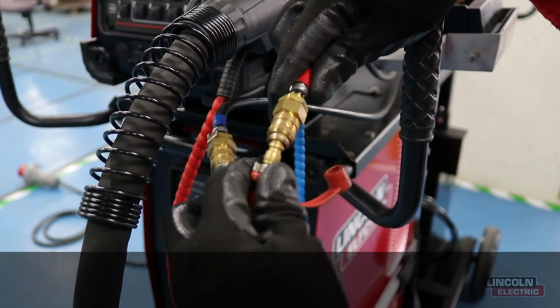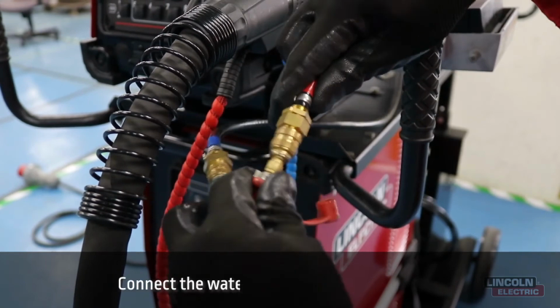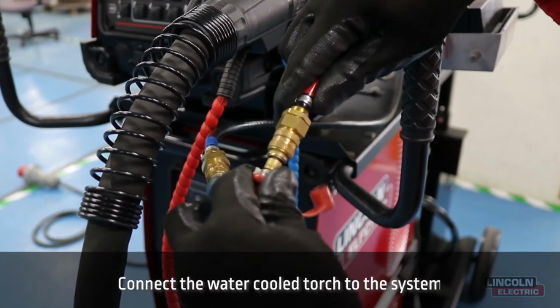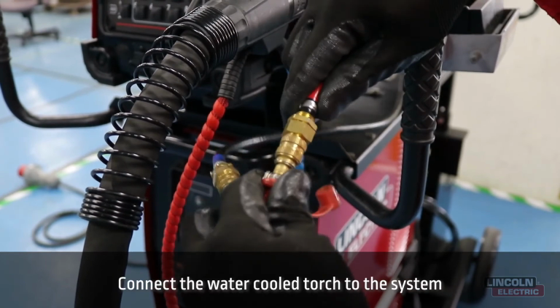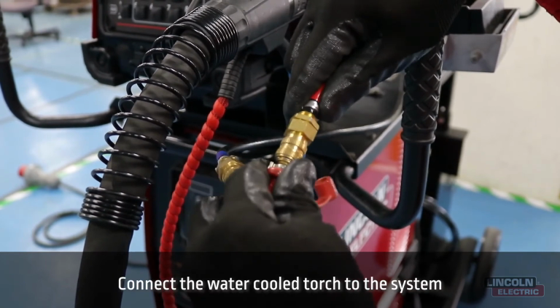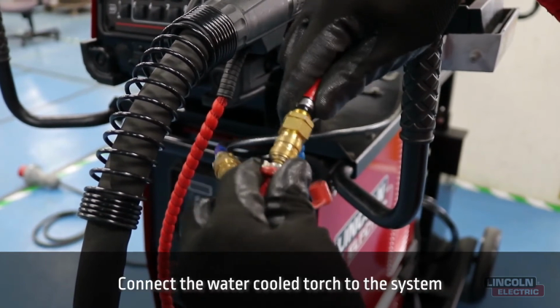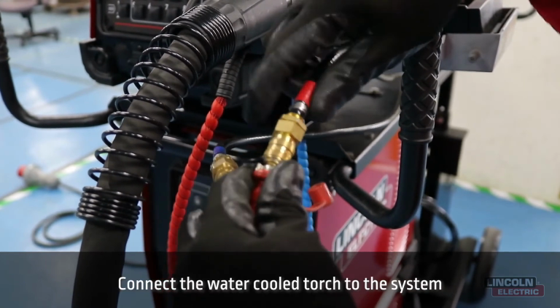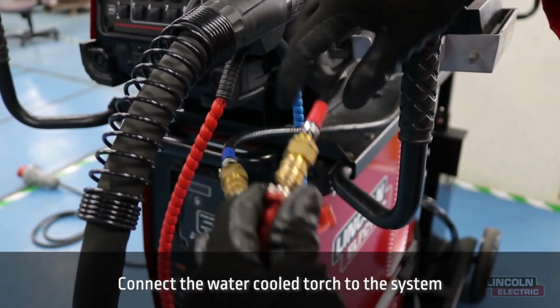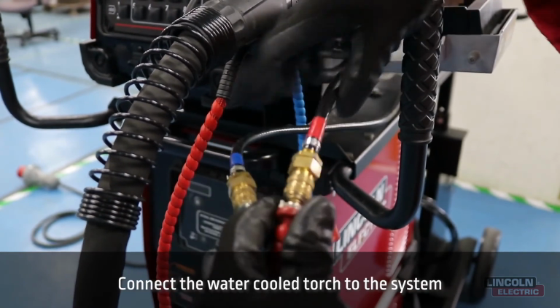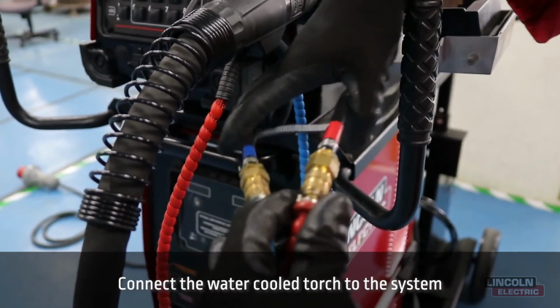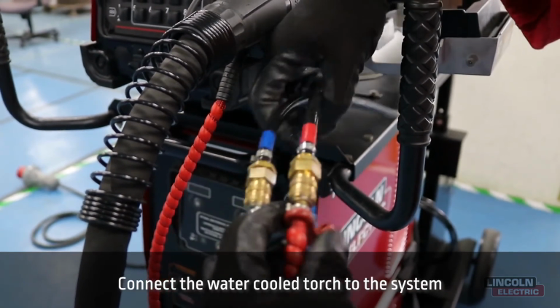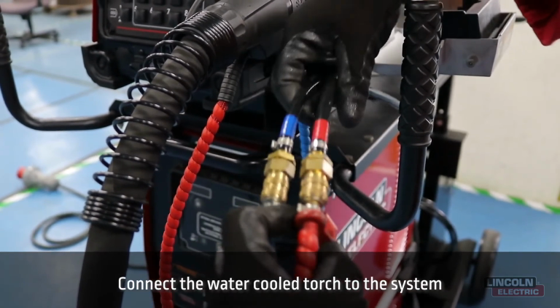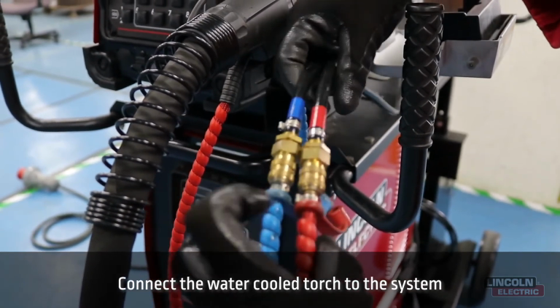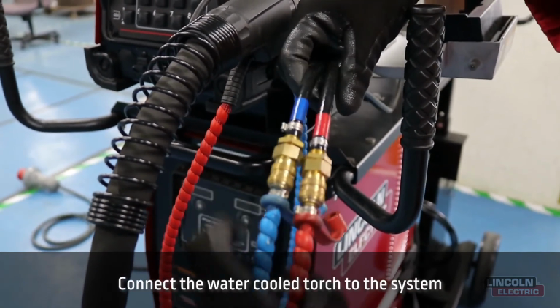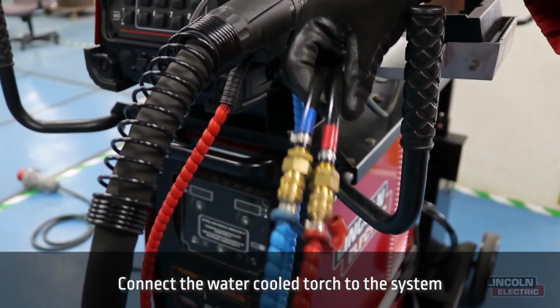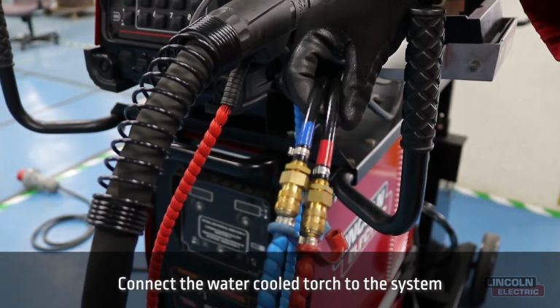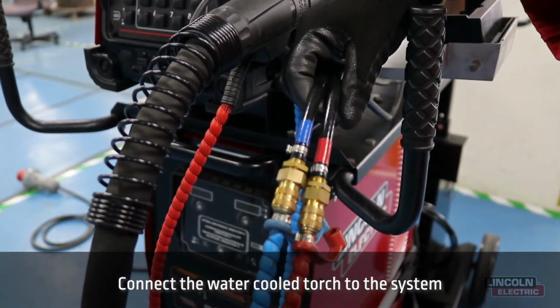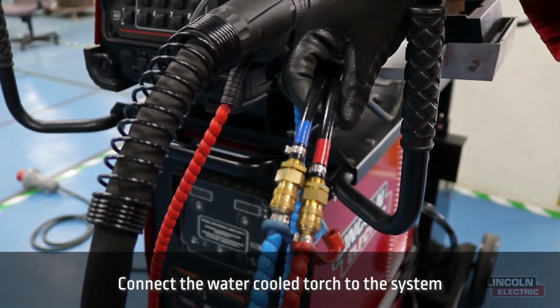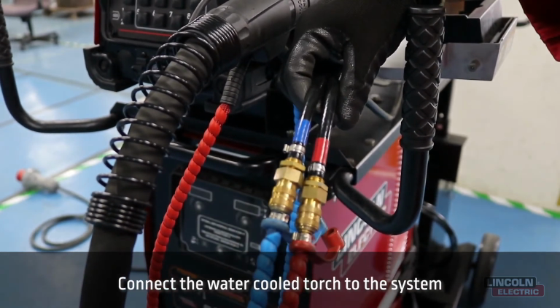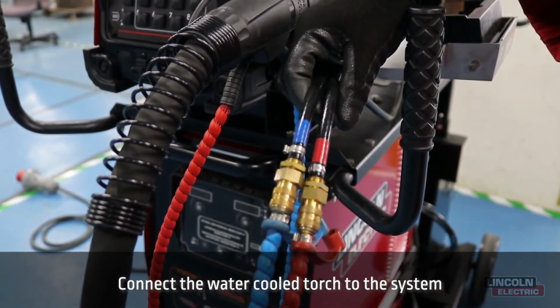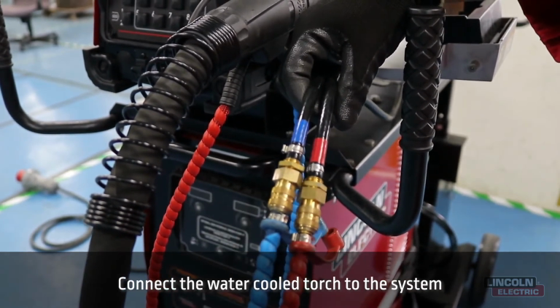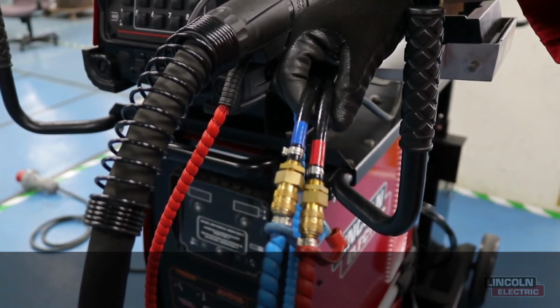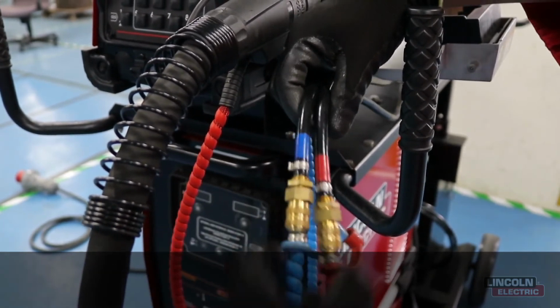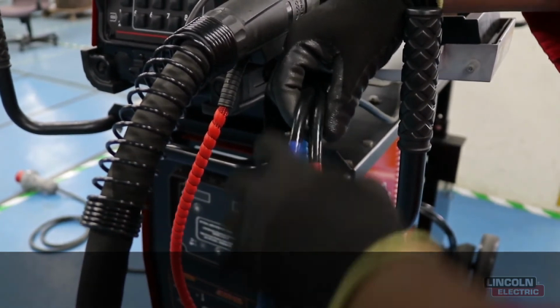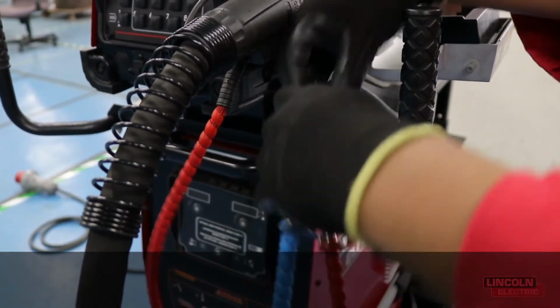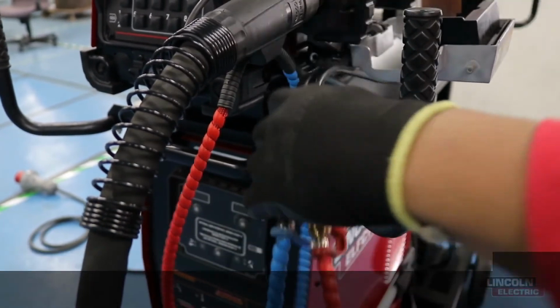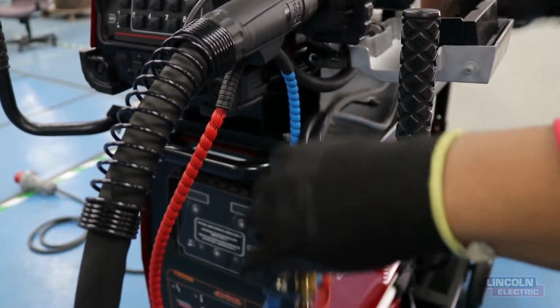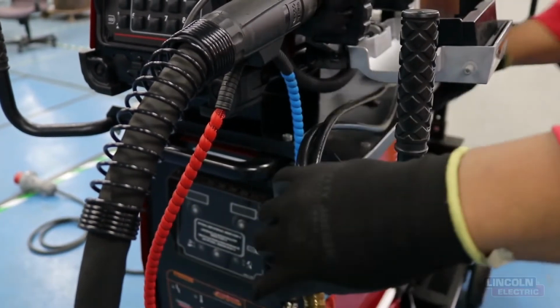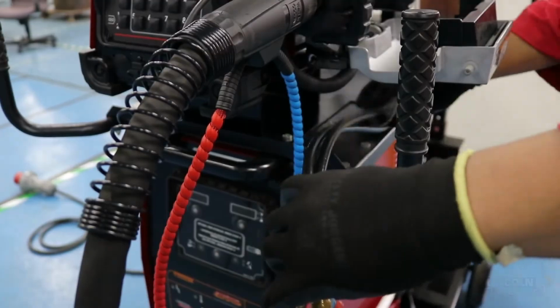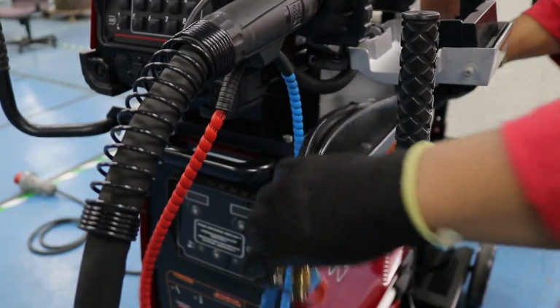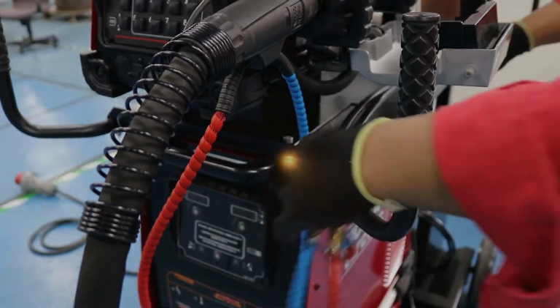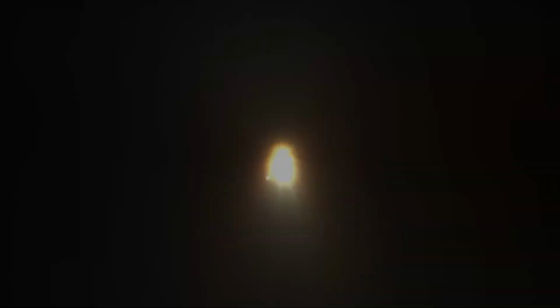Lastly, connect the water-cooled torch to the system, and now you are ready to set up Hyperfill.